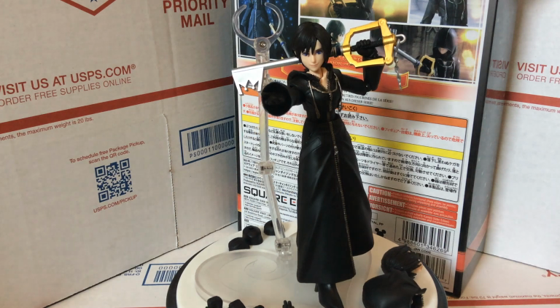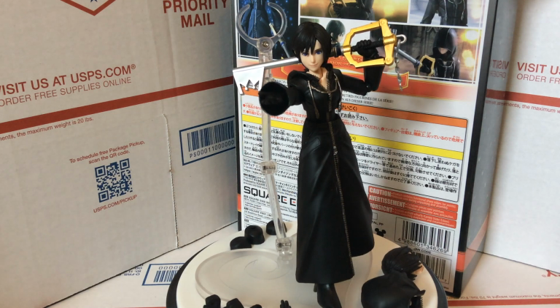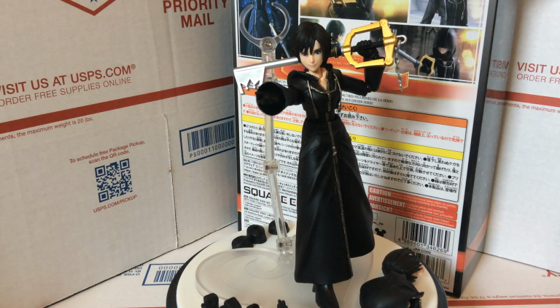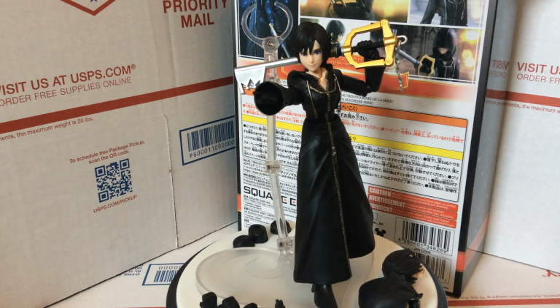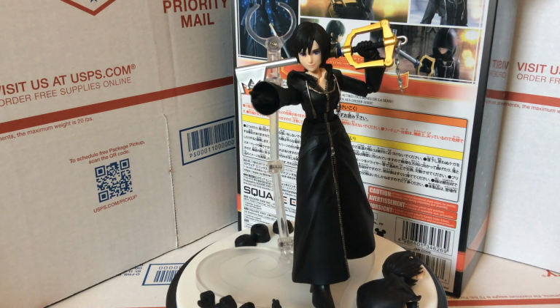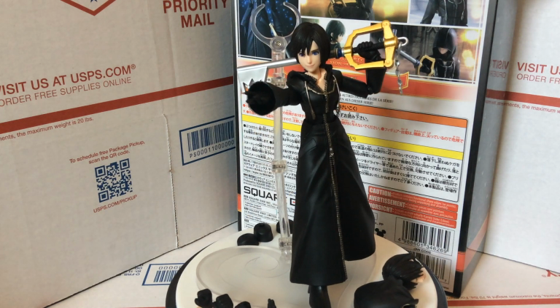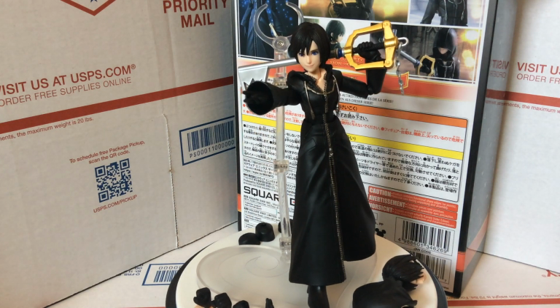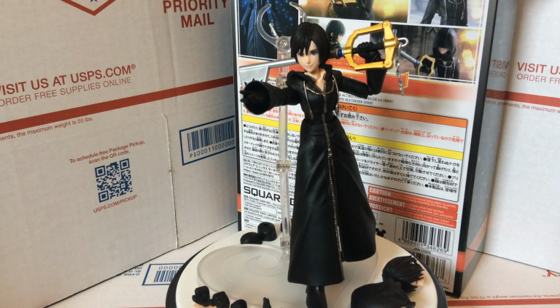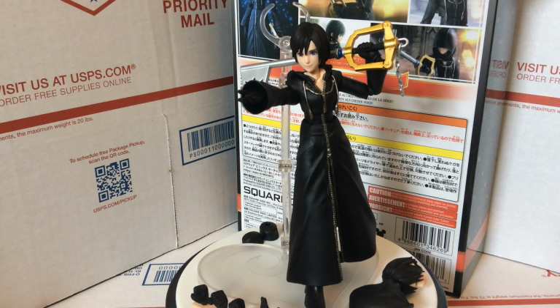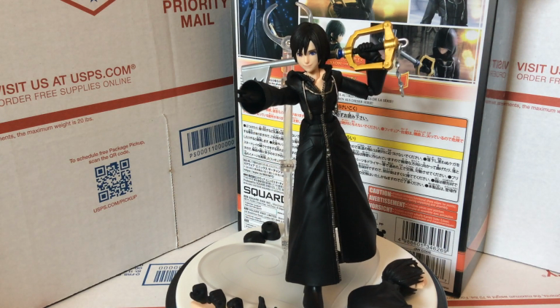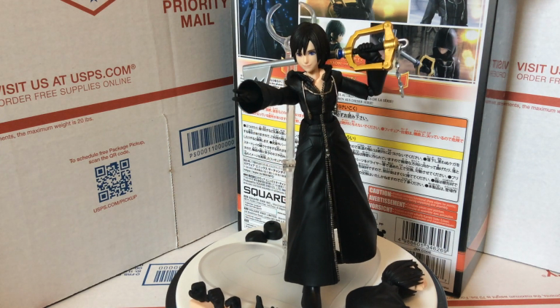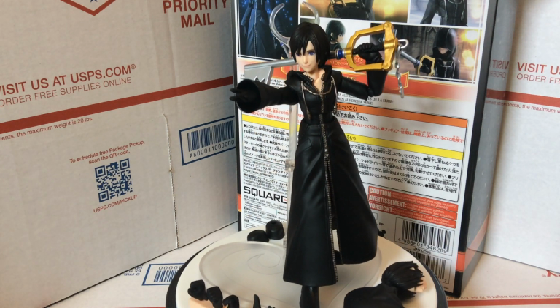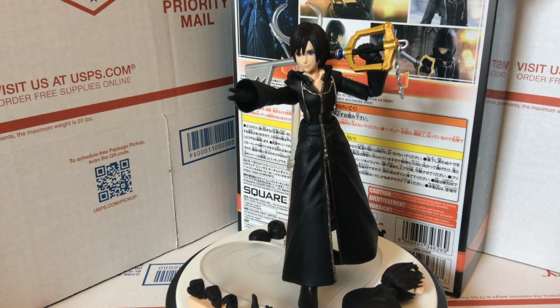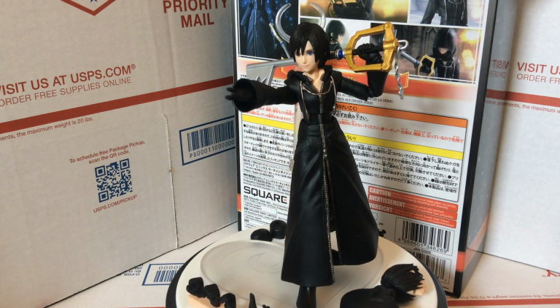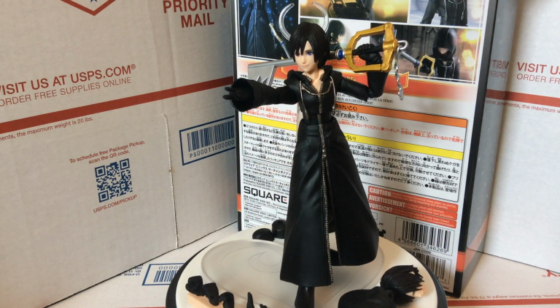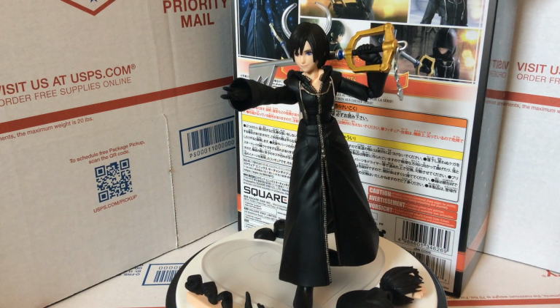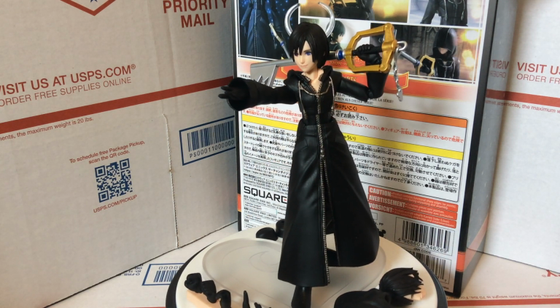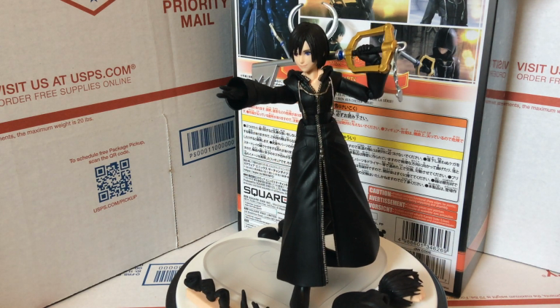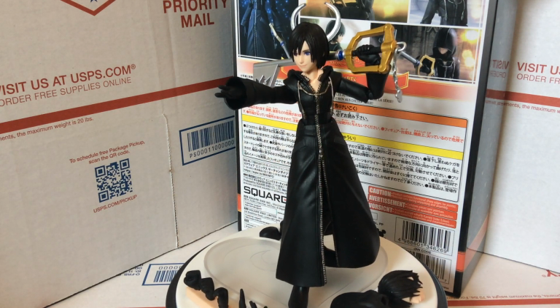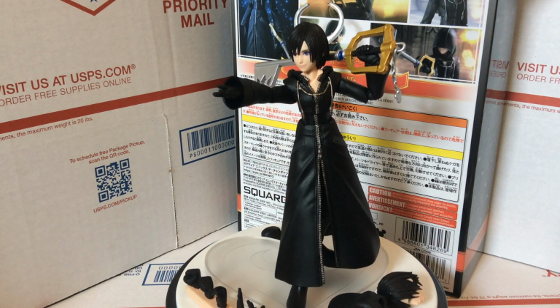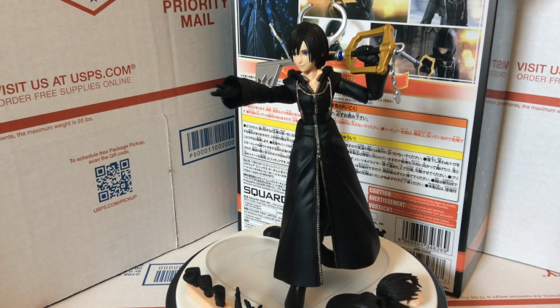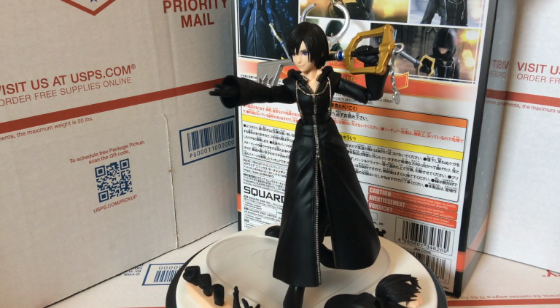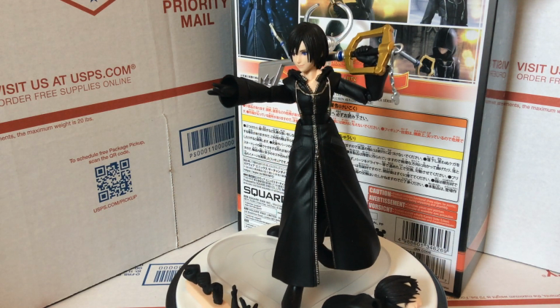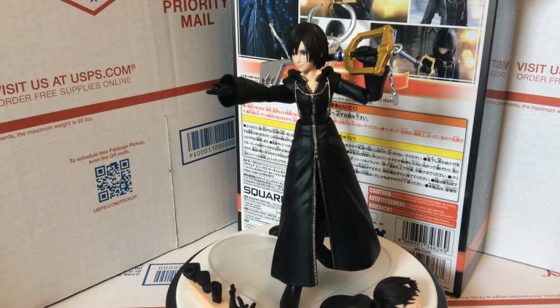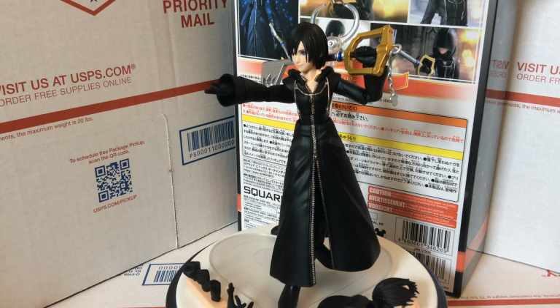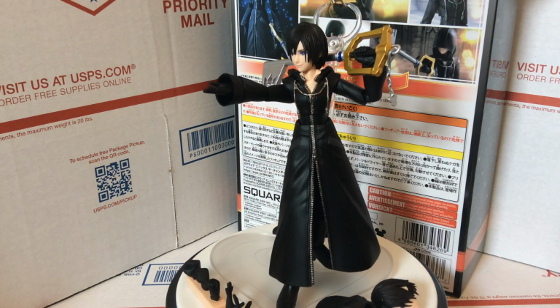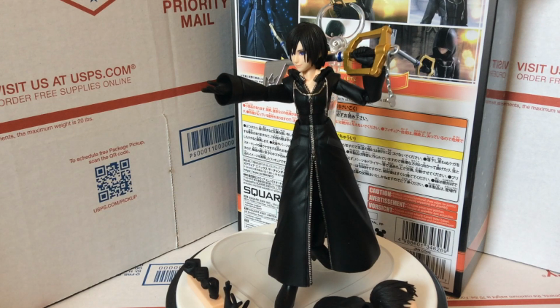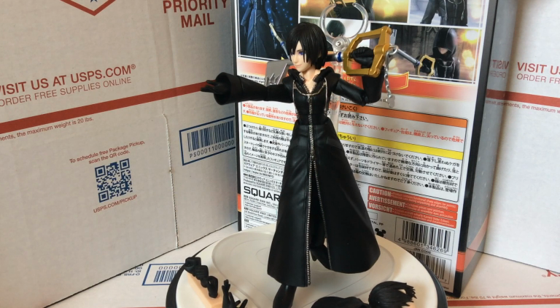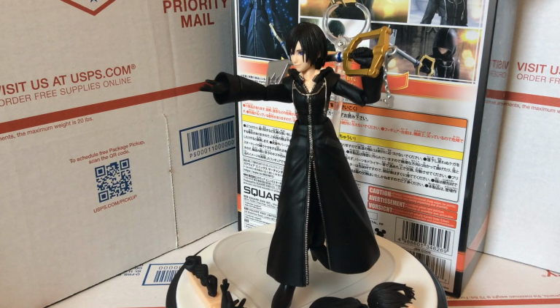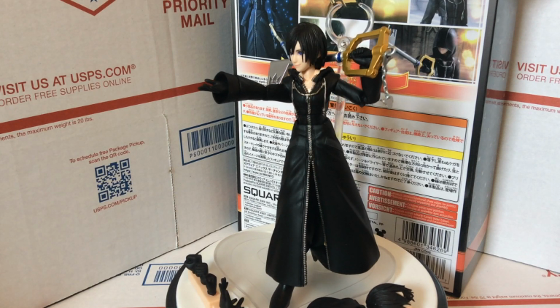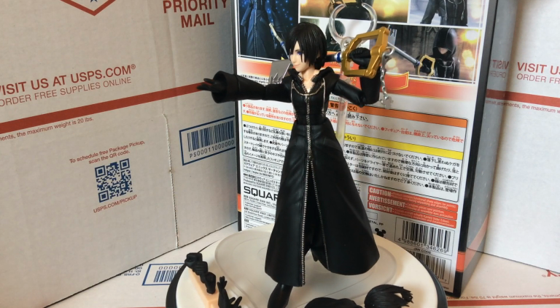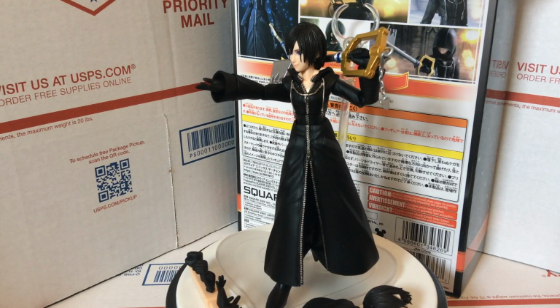Hey YouTube, thanks for joining. Today we're just going to be doing a quick review of the new Bring Arts Kingdom Hearts 3 Xion figure.